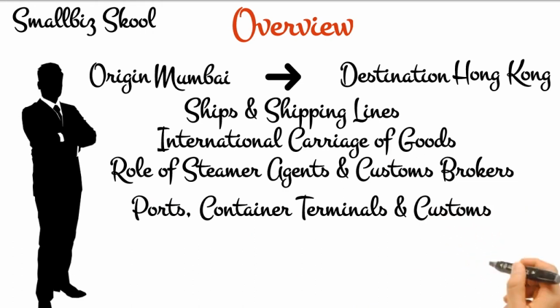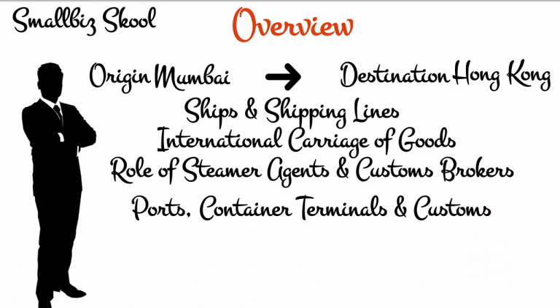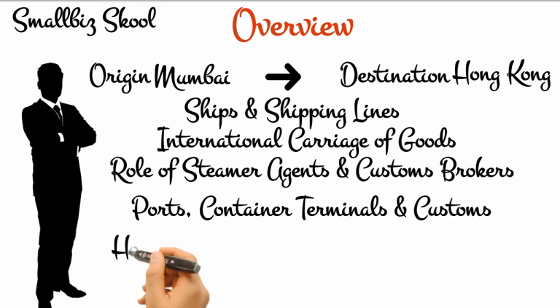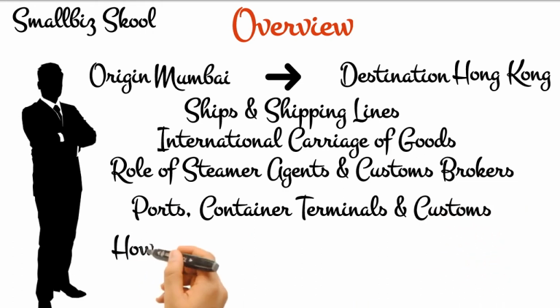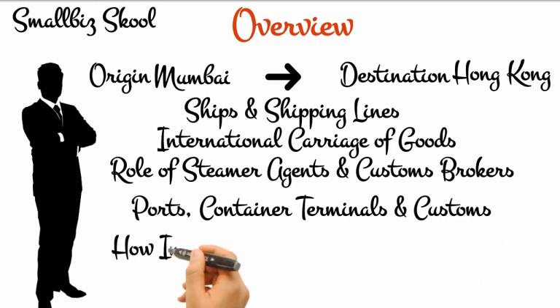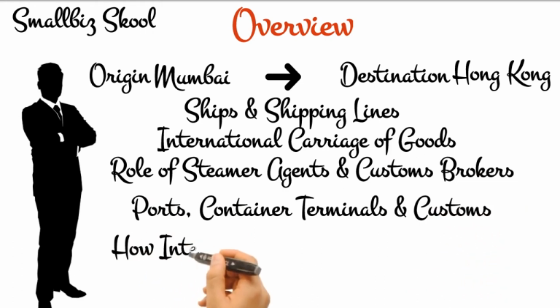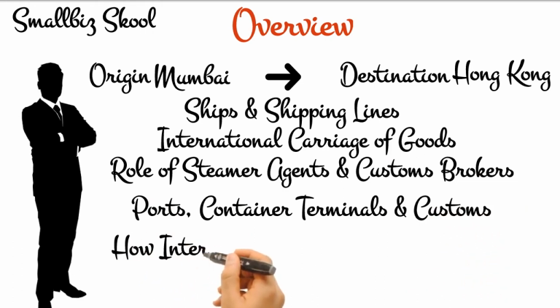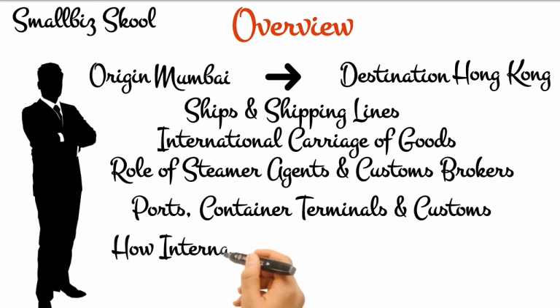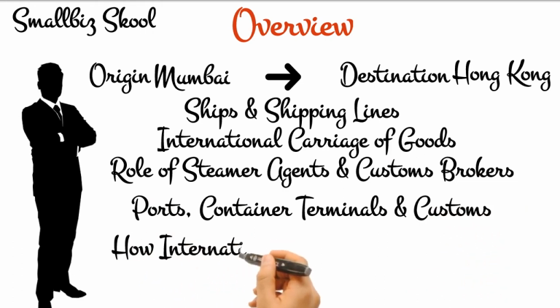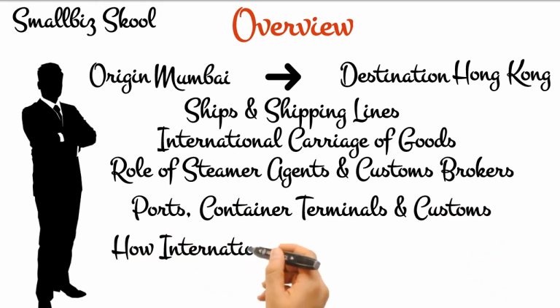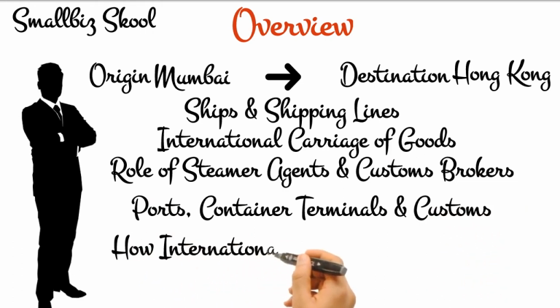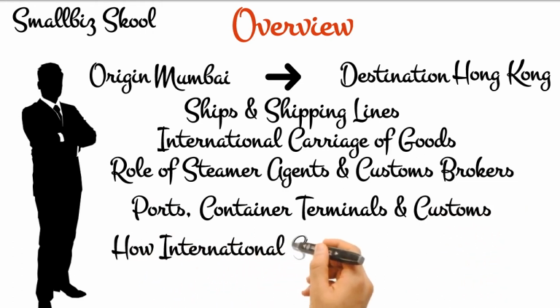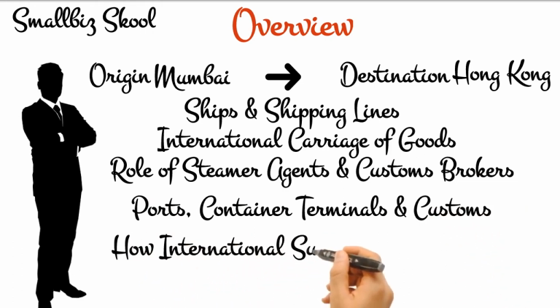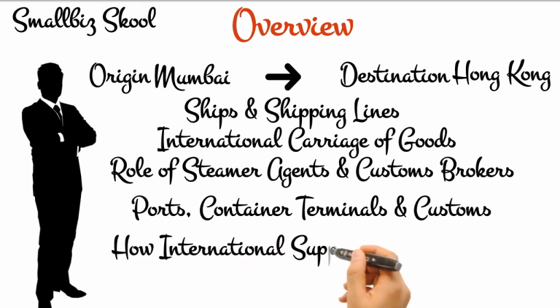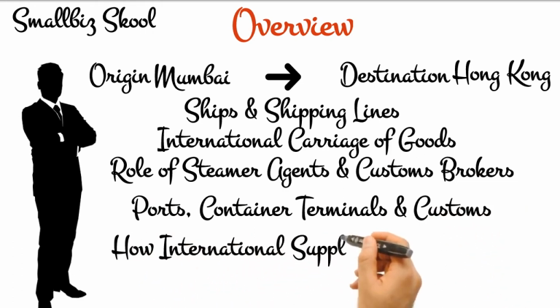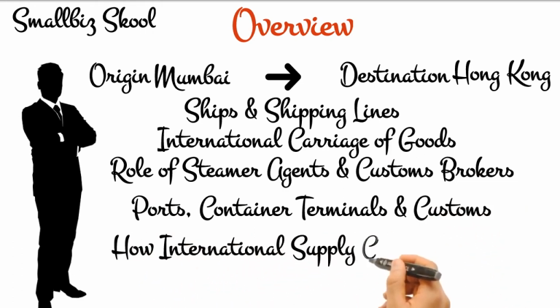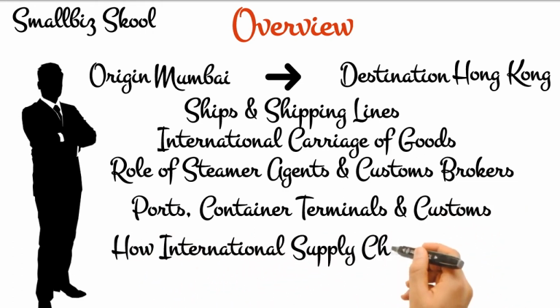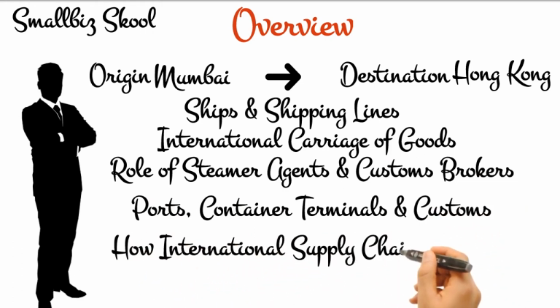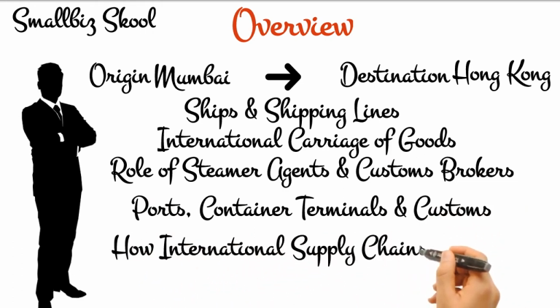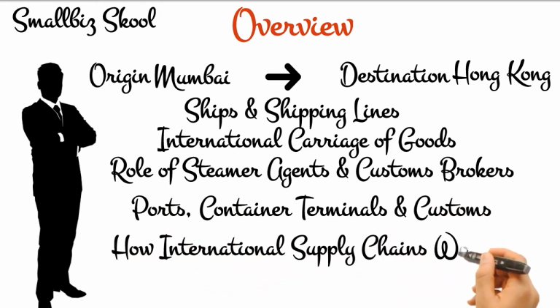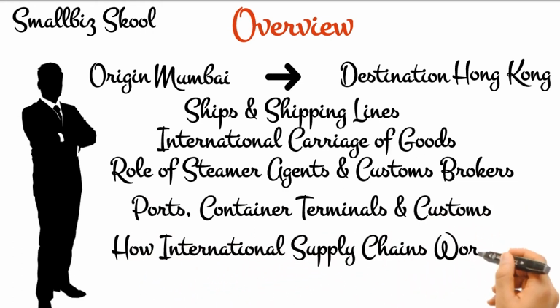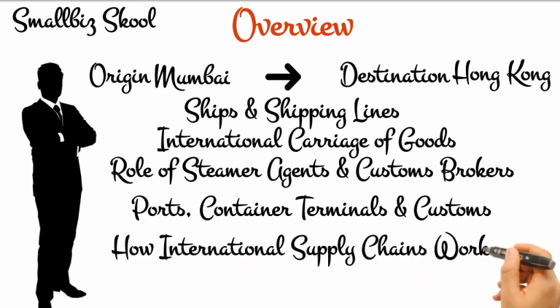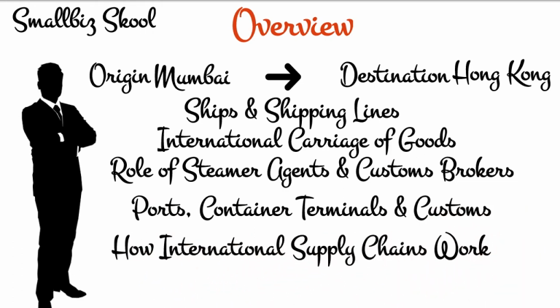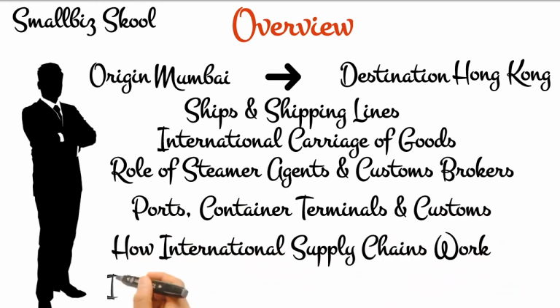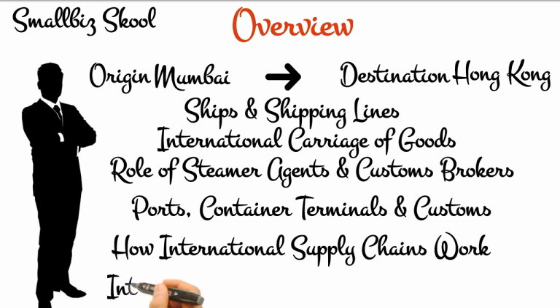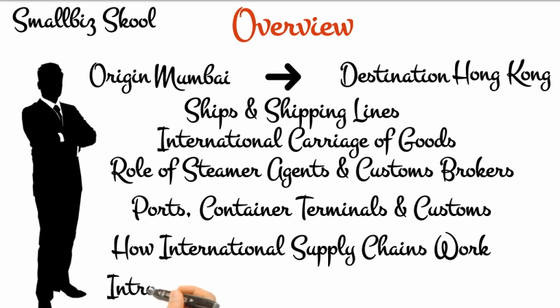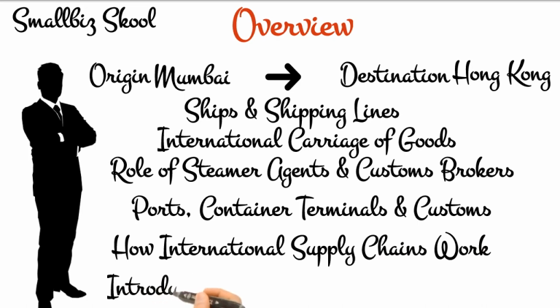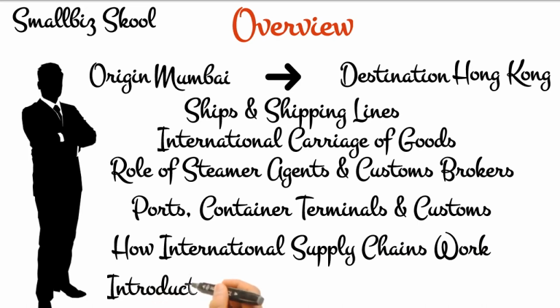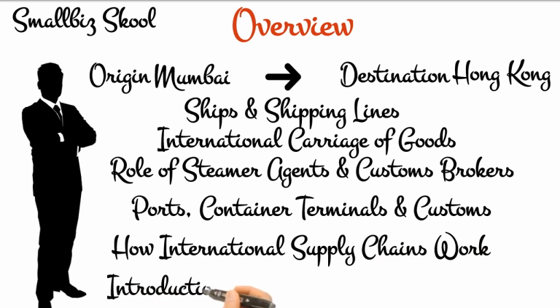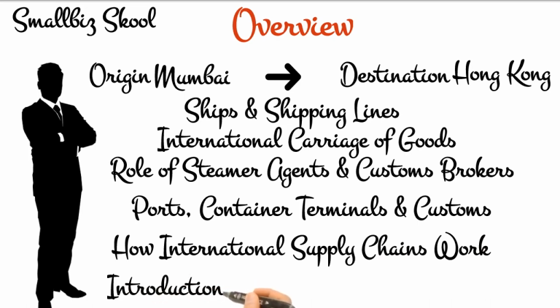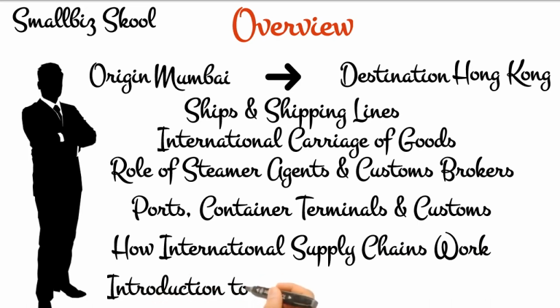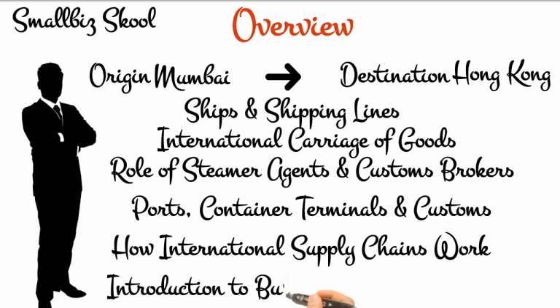It will give an understanding of how international supply chains work, and the basics of bulk and break bulk shipping.